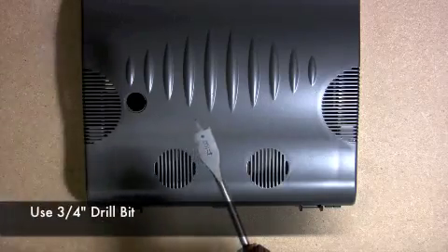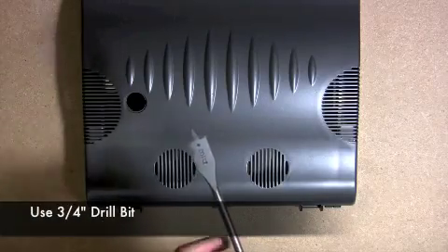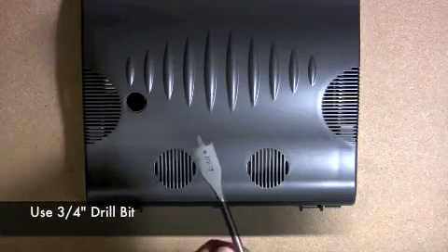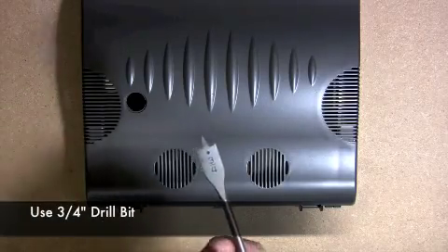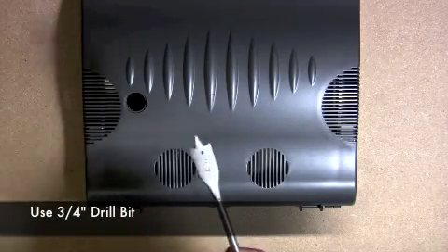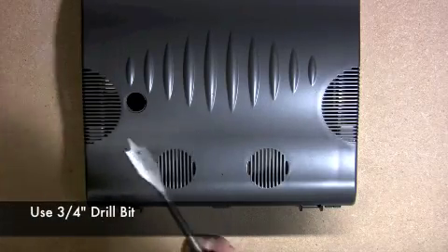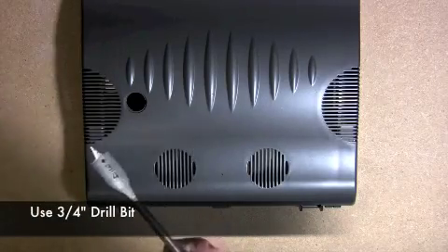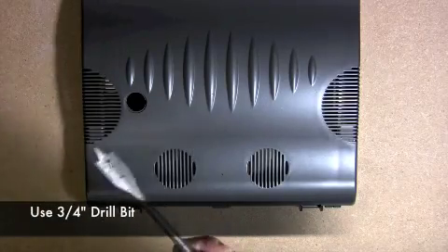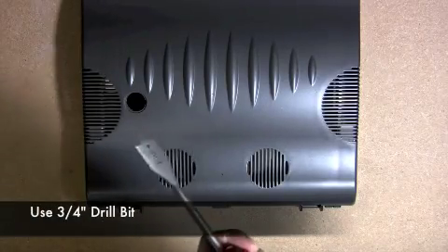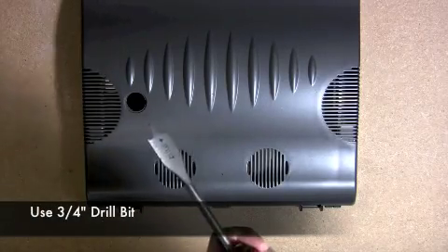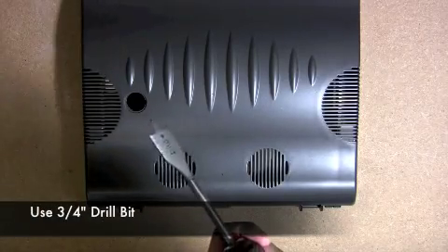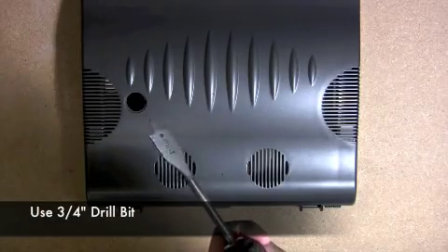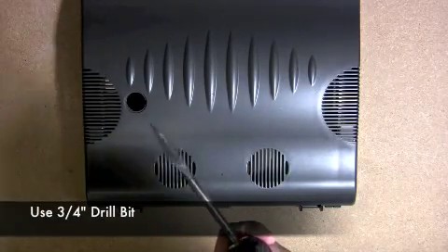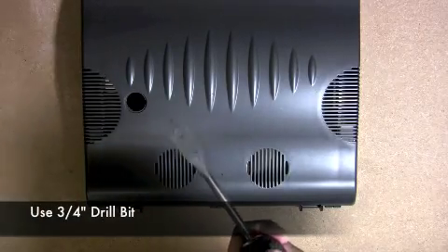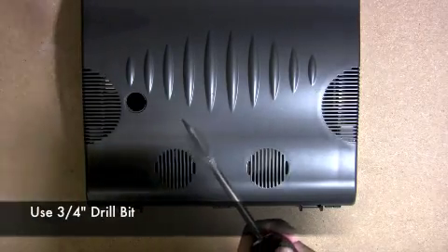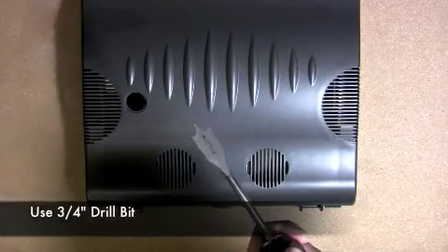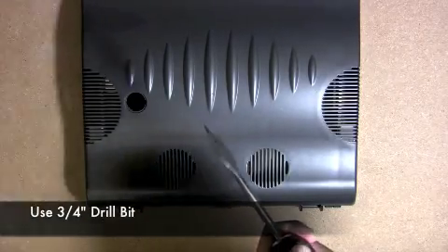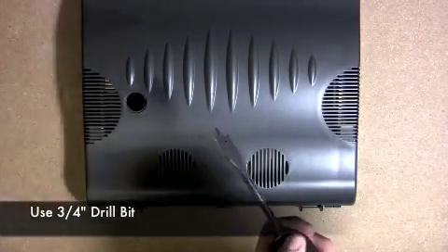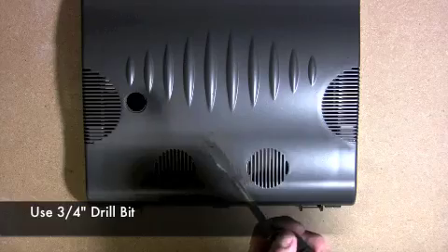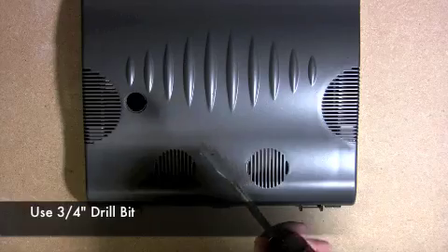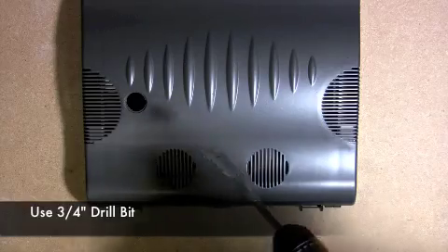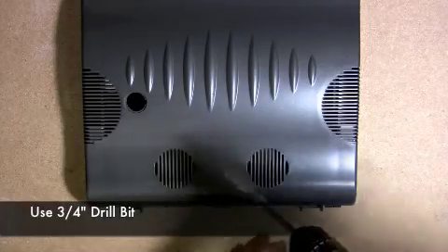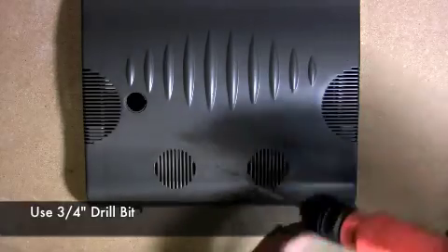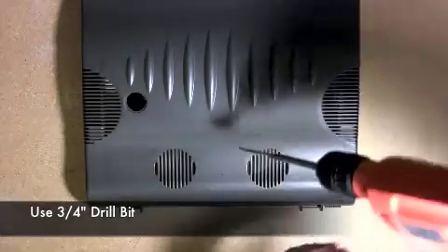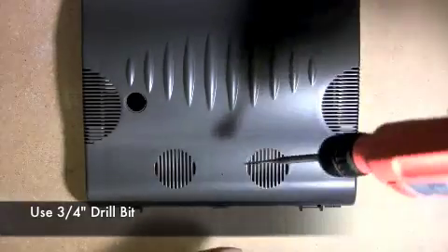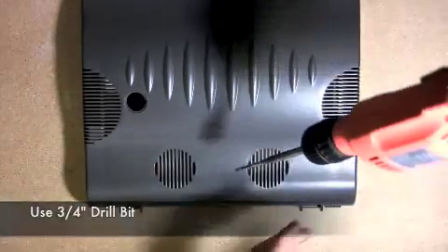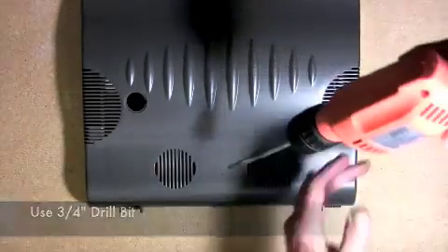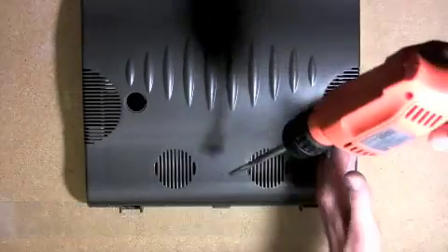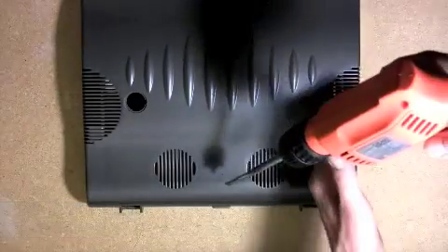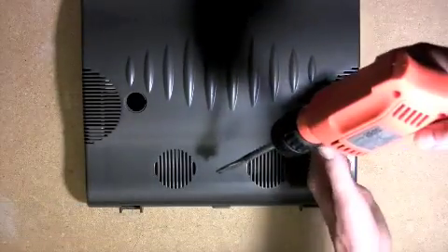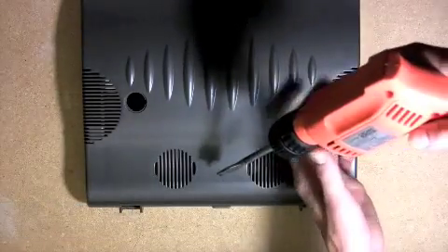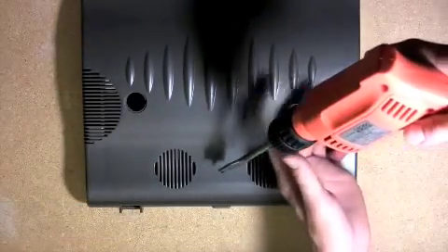Use a 3.25 inch drill bit to drill through the top of the canopy on the marking that you made previously.